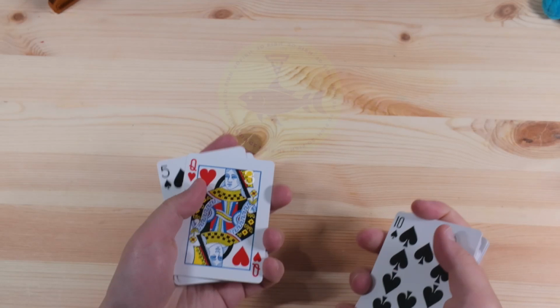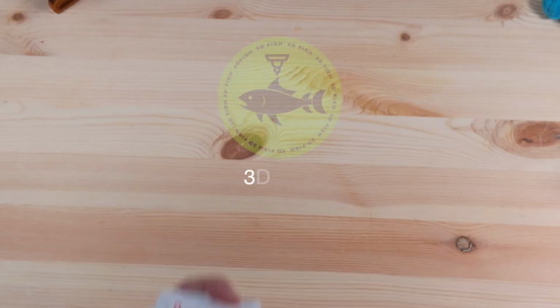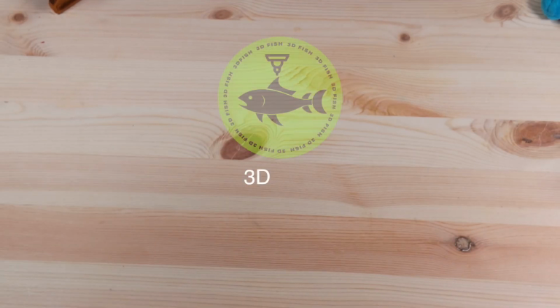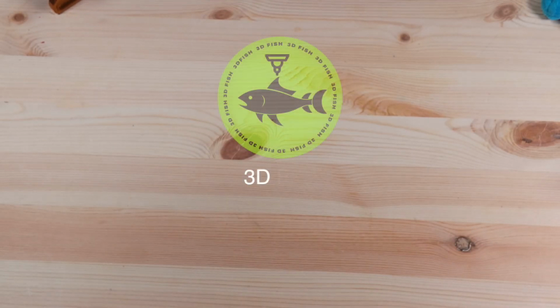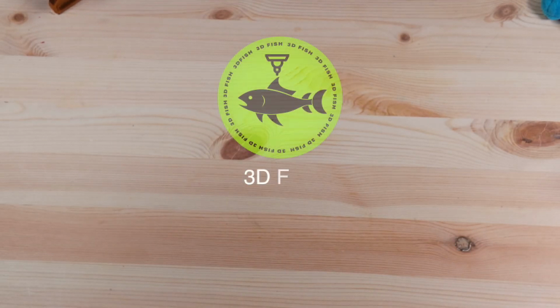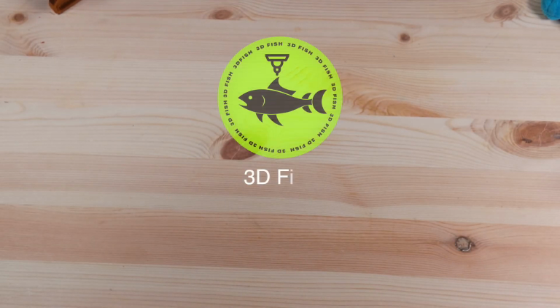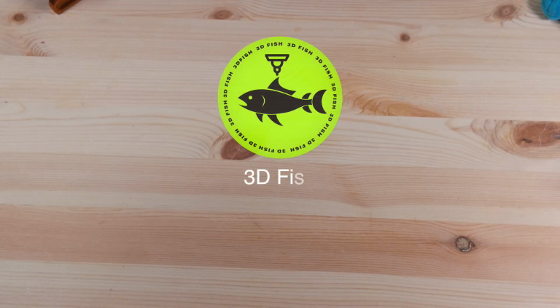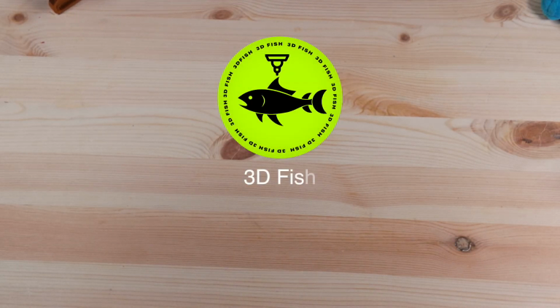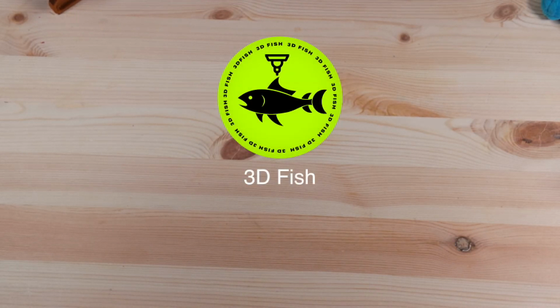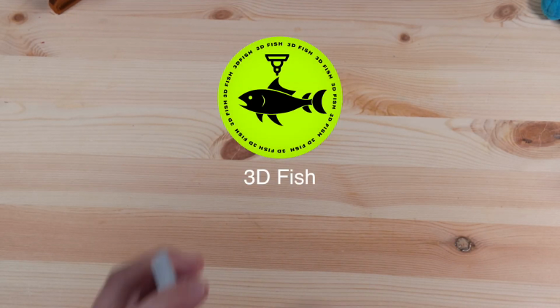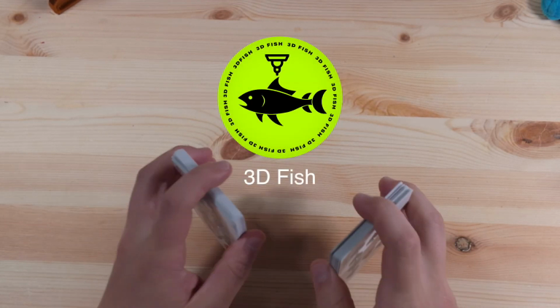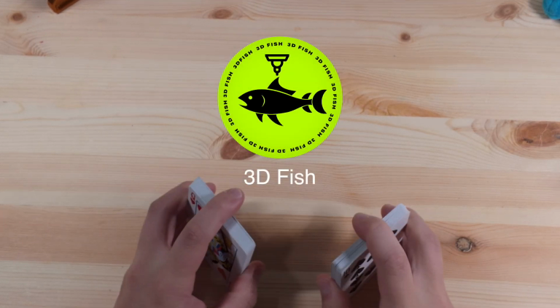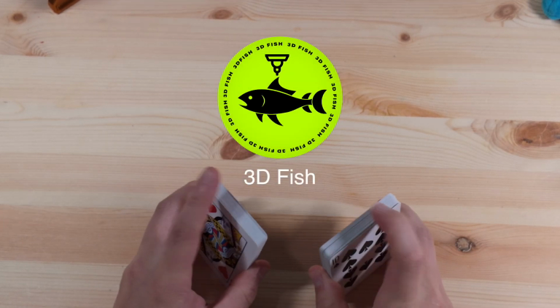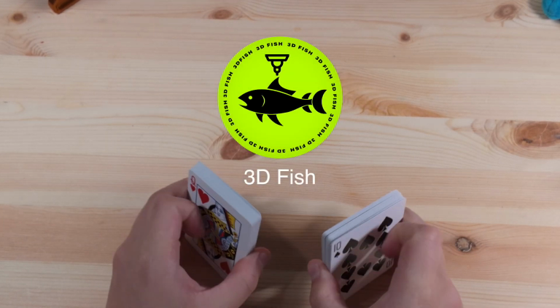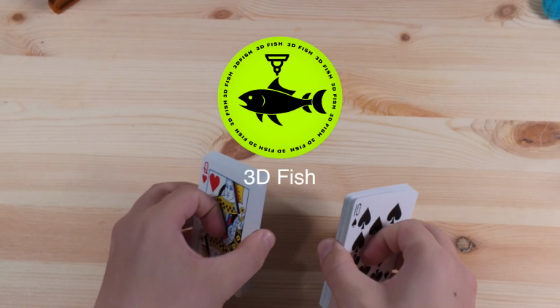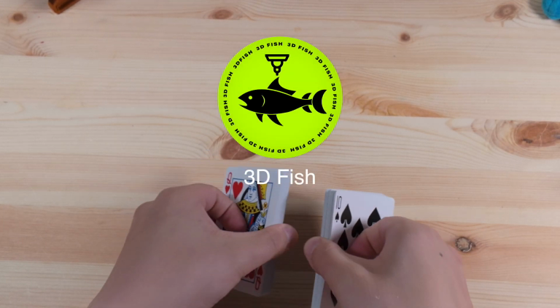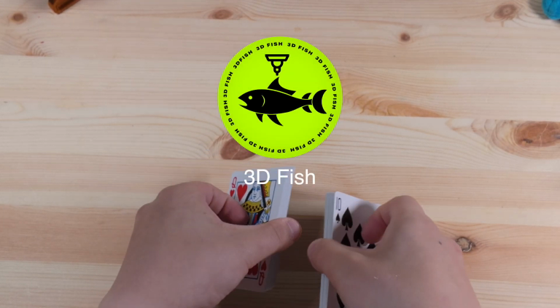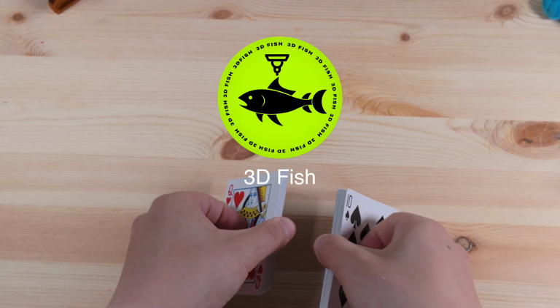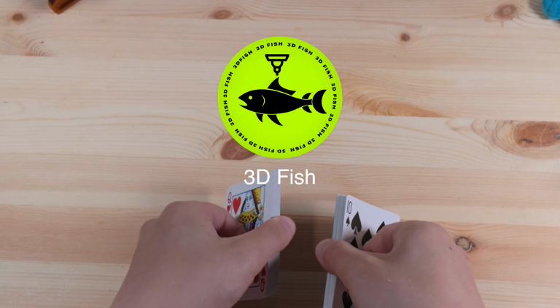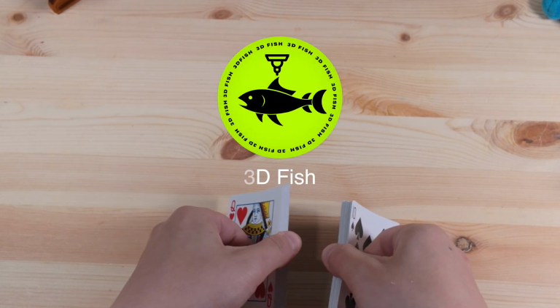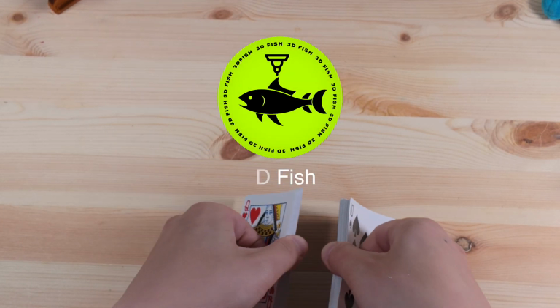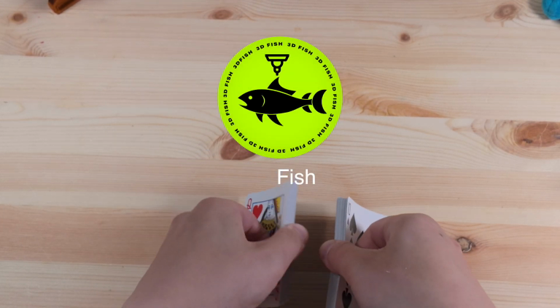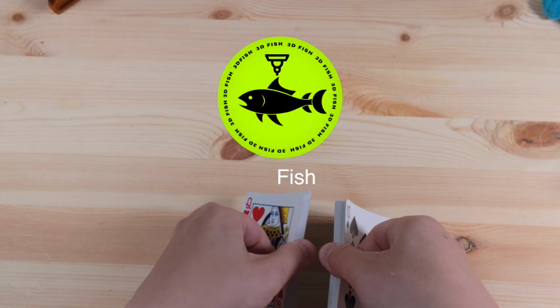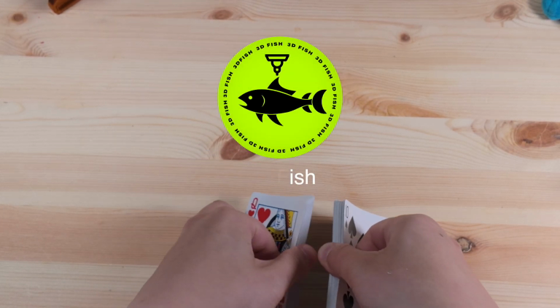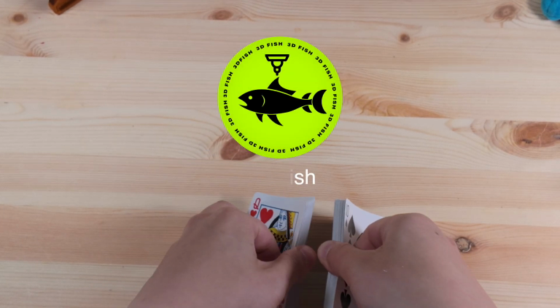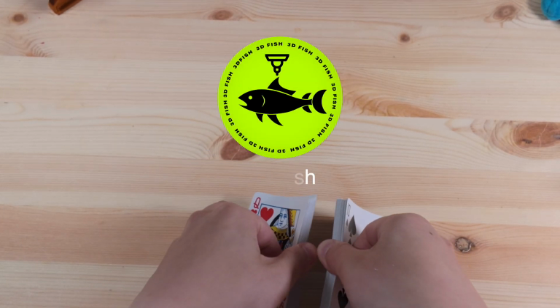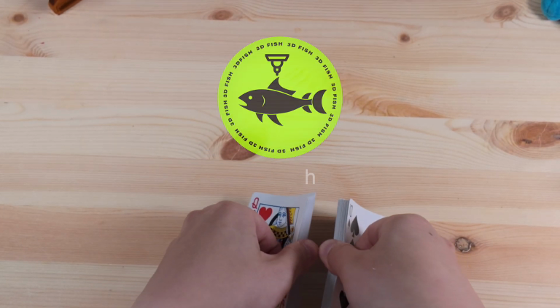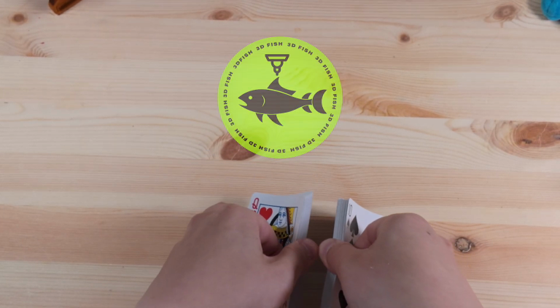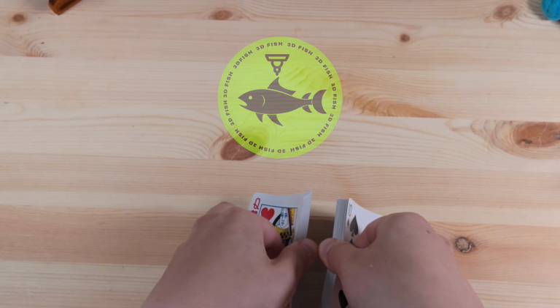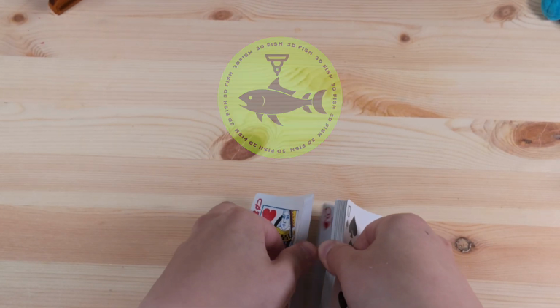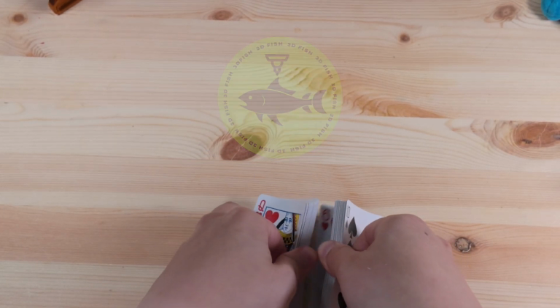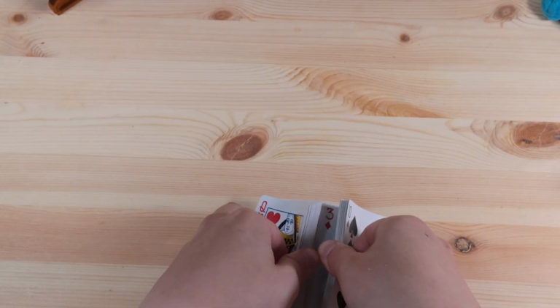Welcome back to the channel! I'll admit it, my card shuffling skills are passable at best.